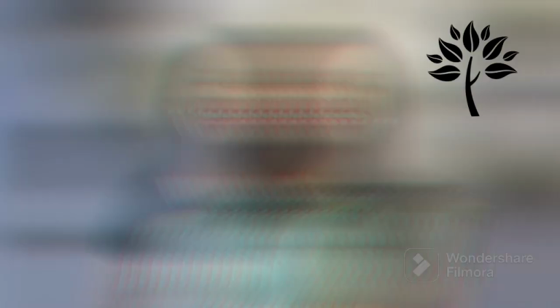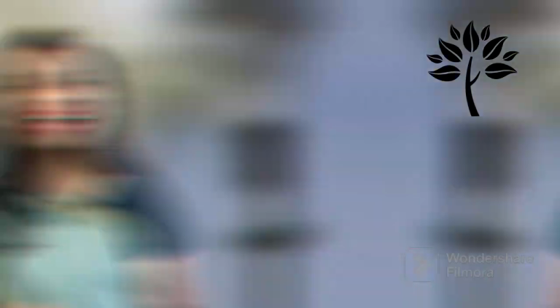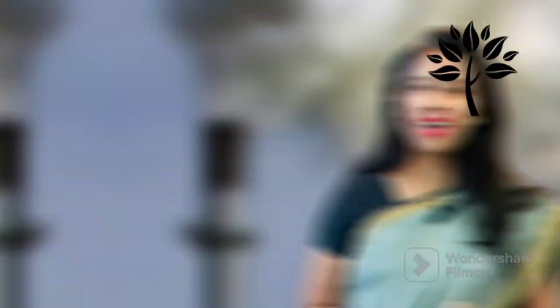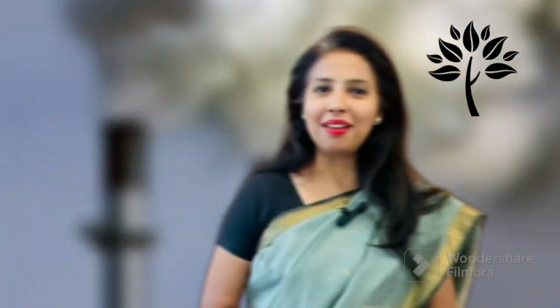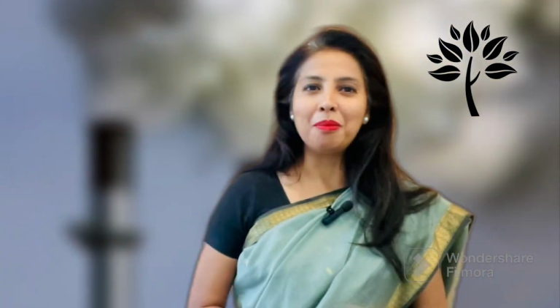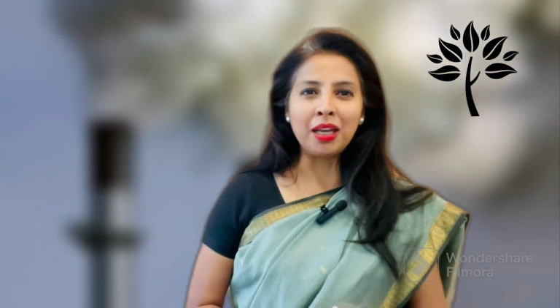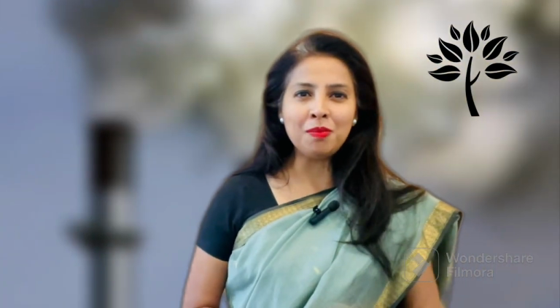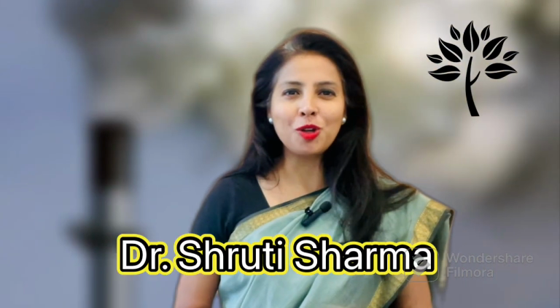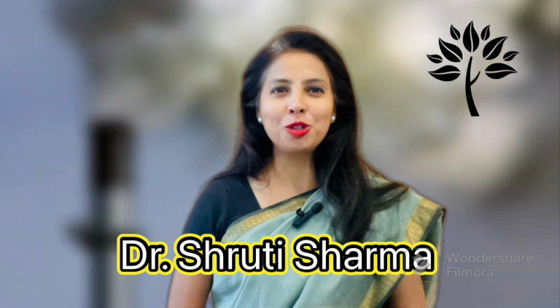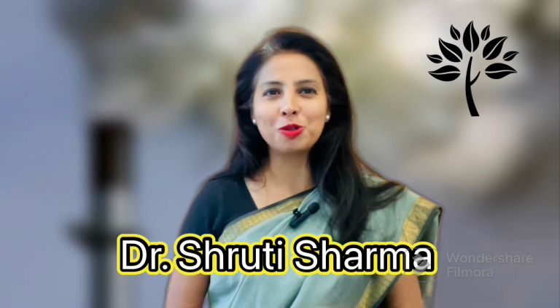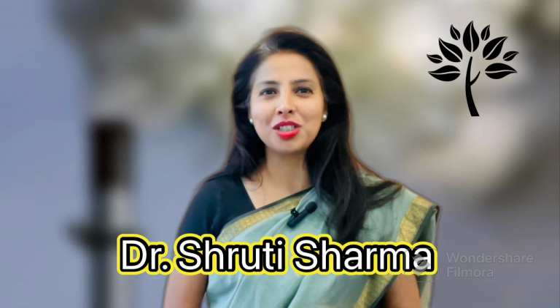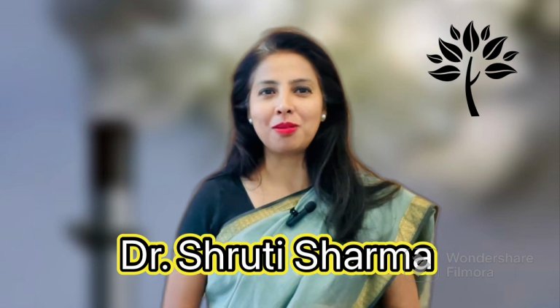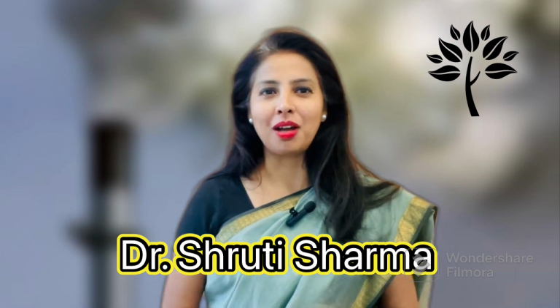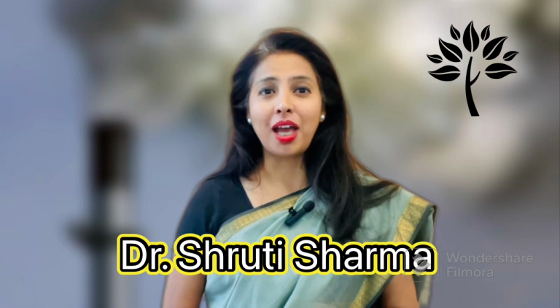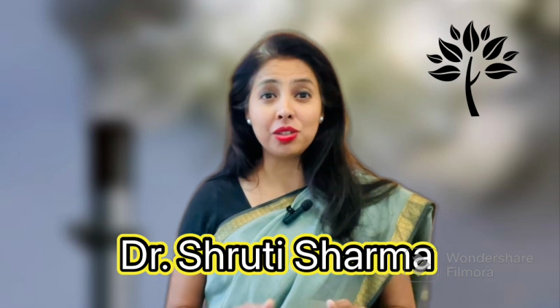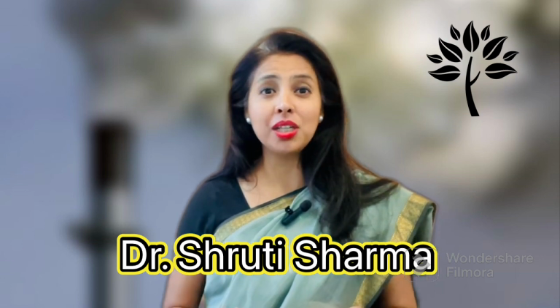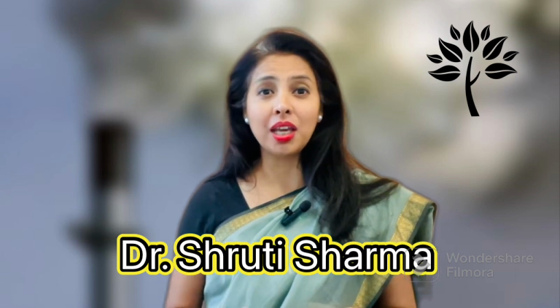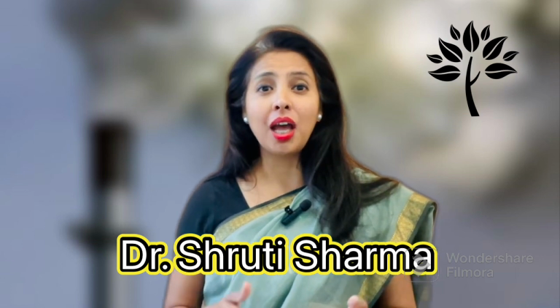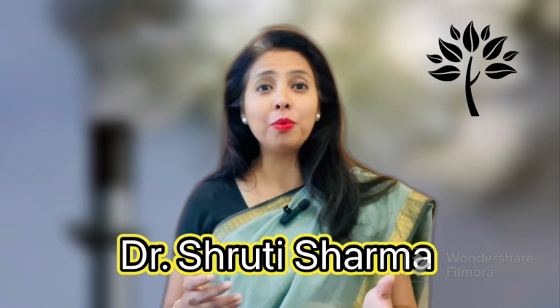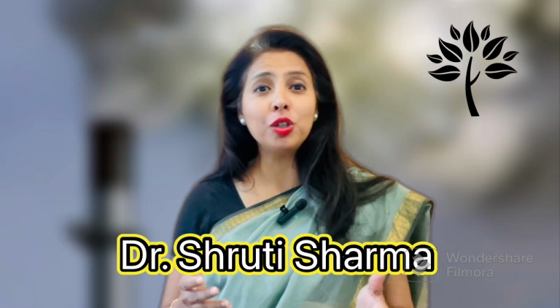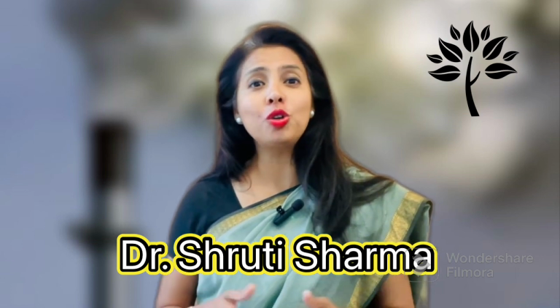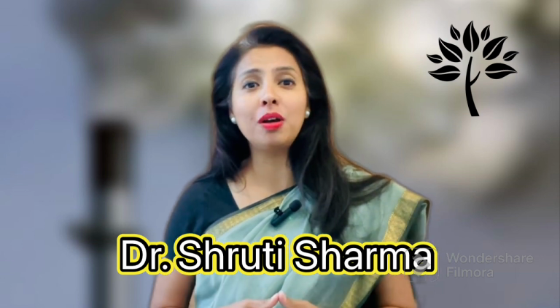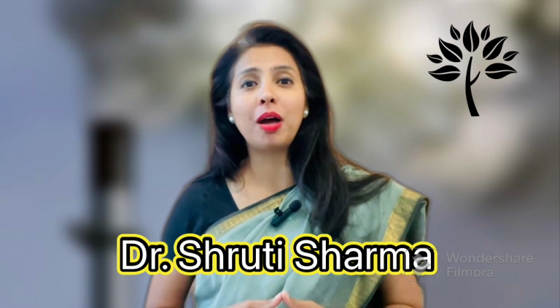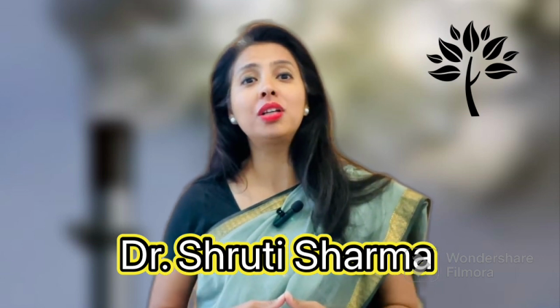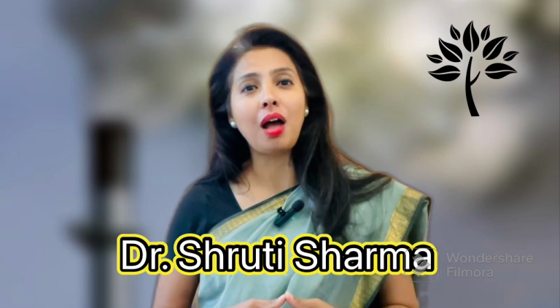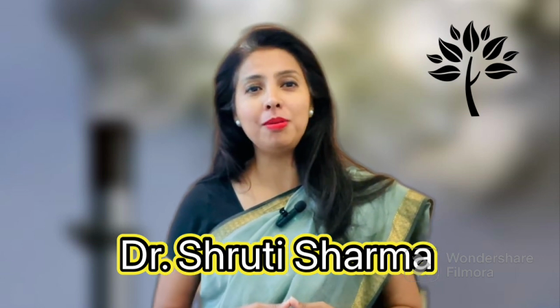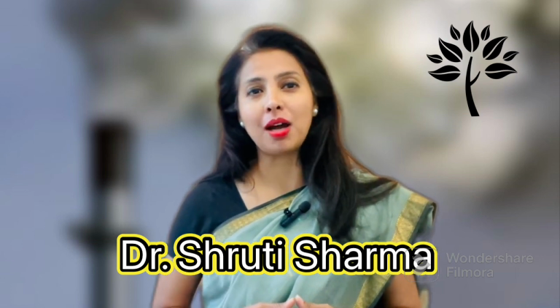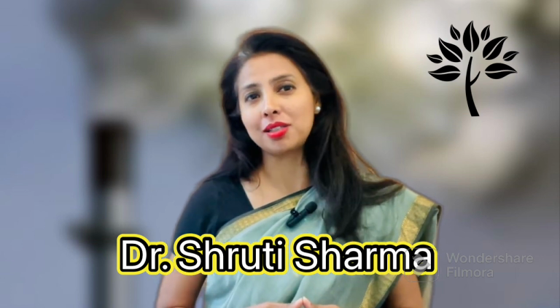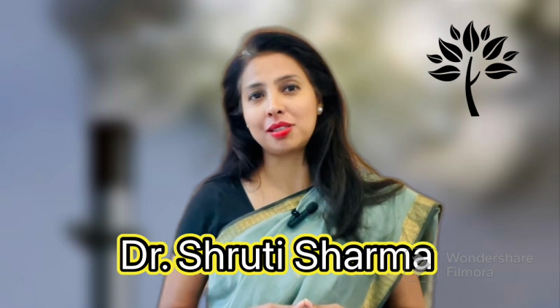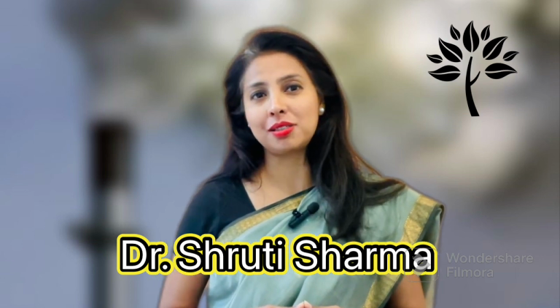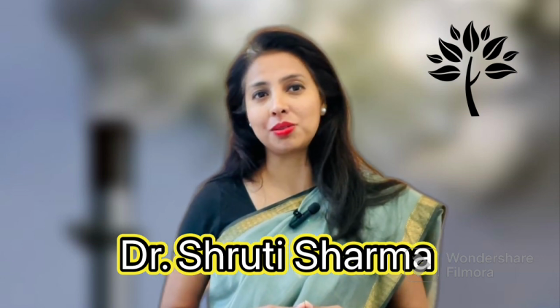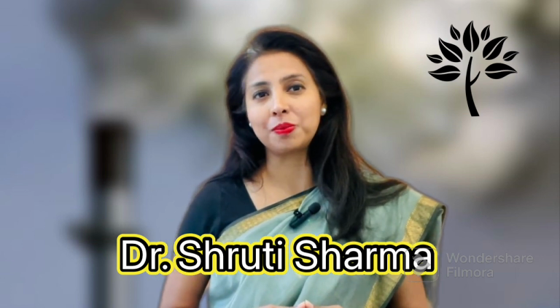Hi, my name is Dr. Shruti Sharma and today I am going to talk about carbon markets.